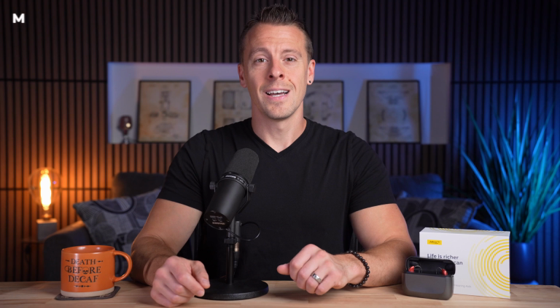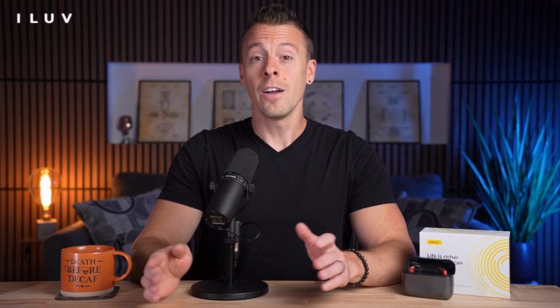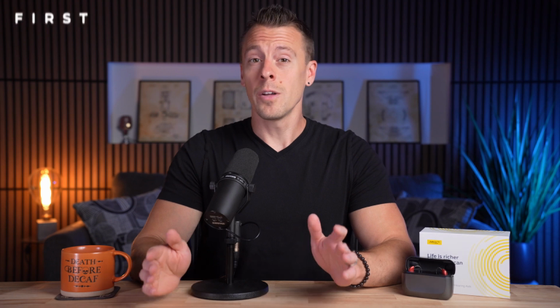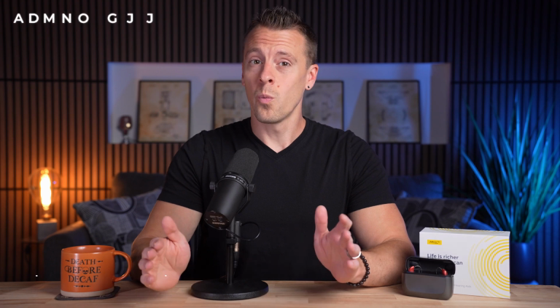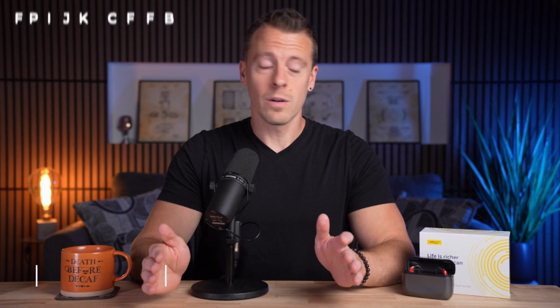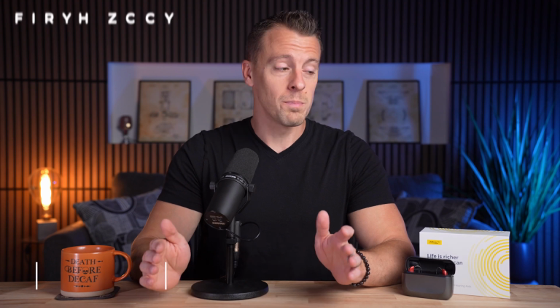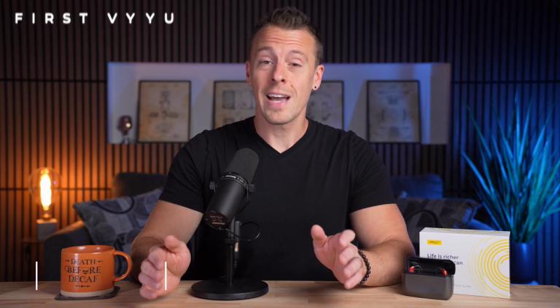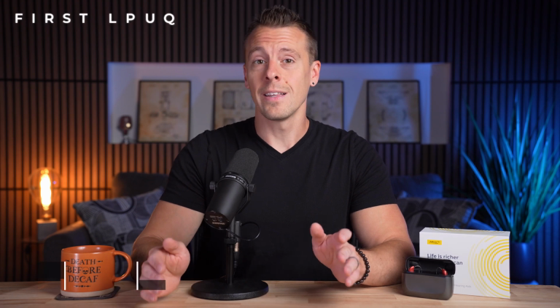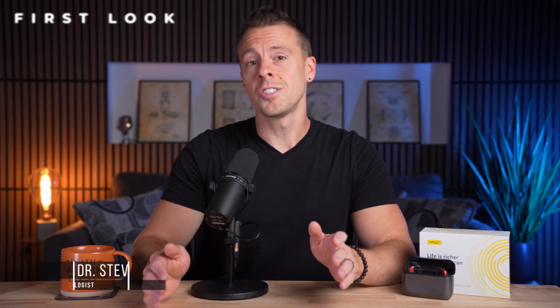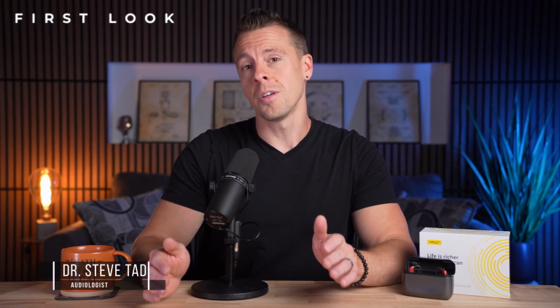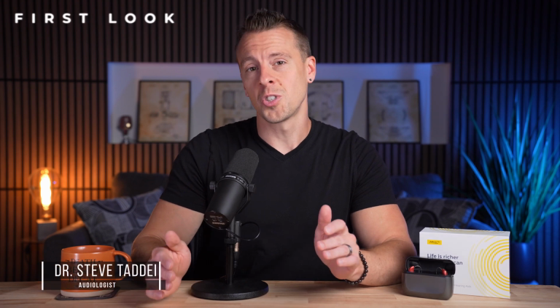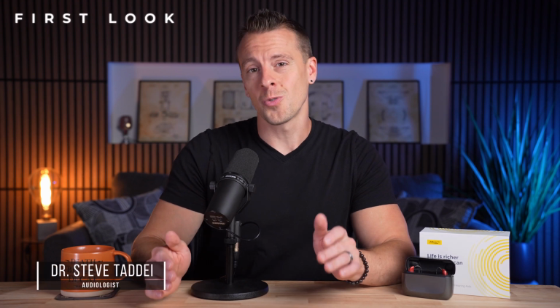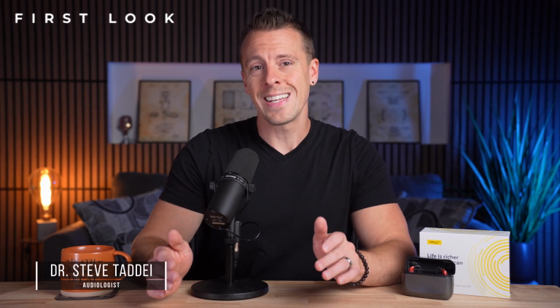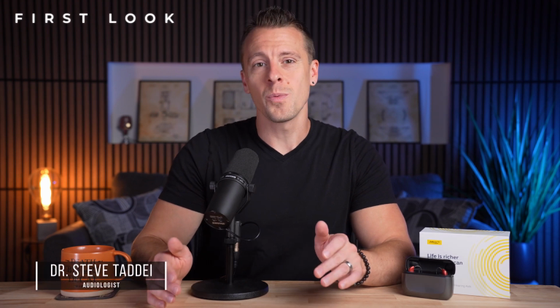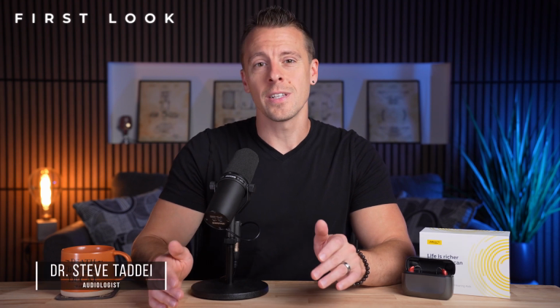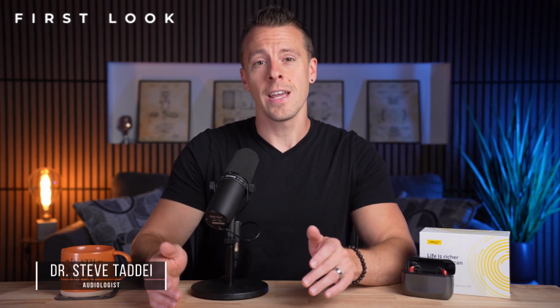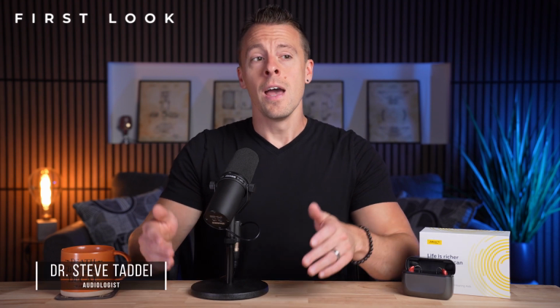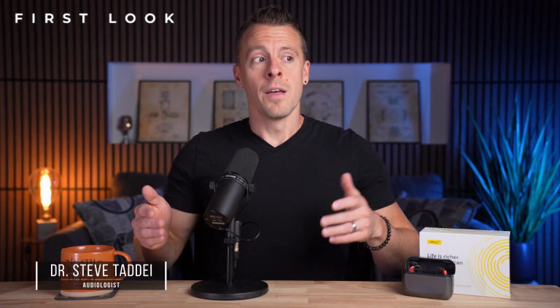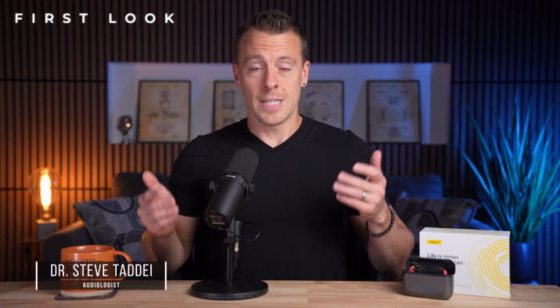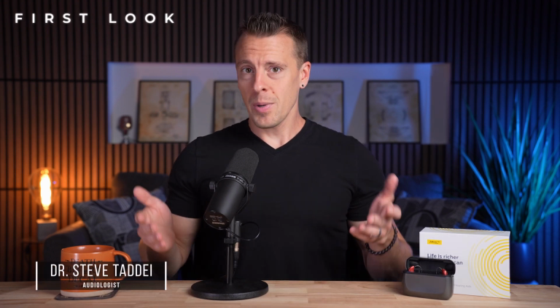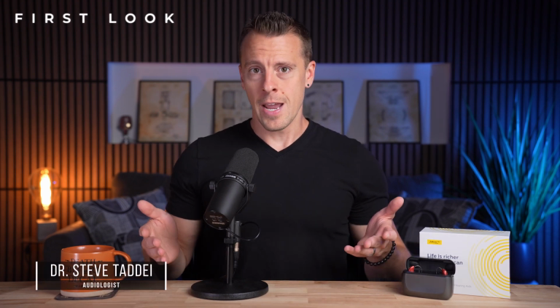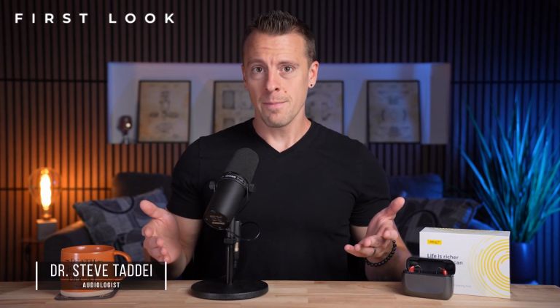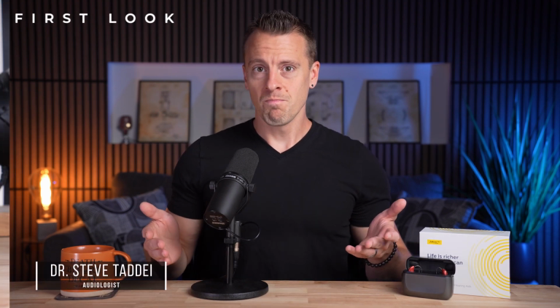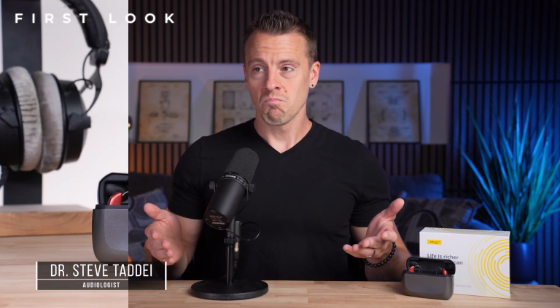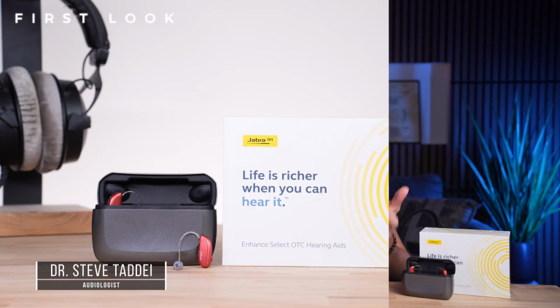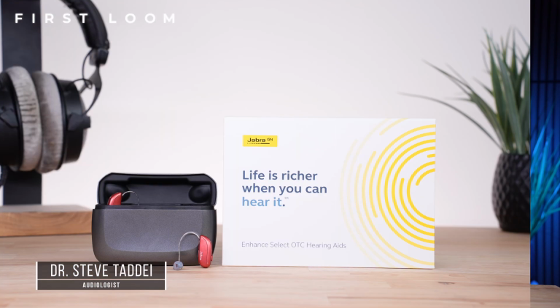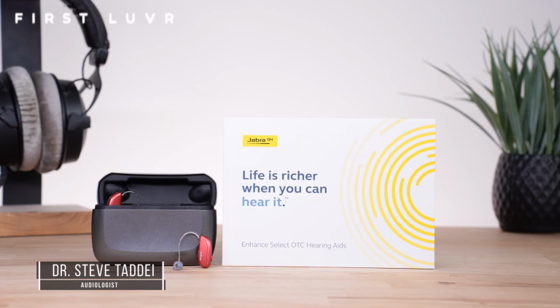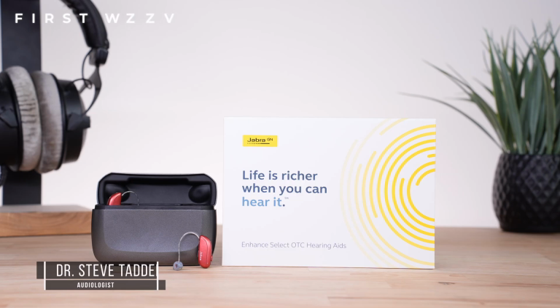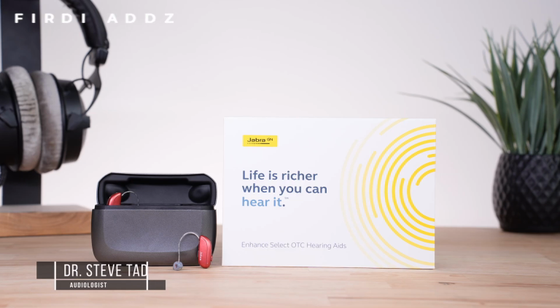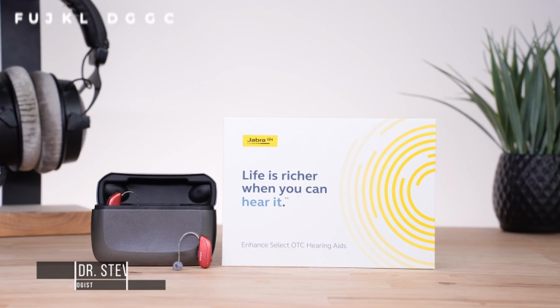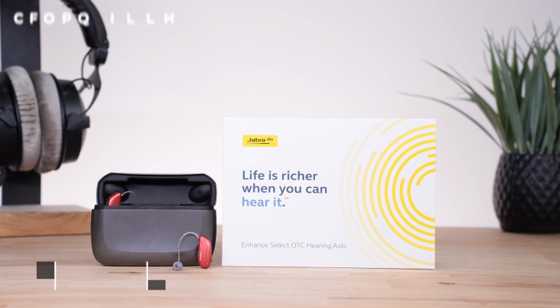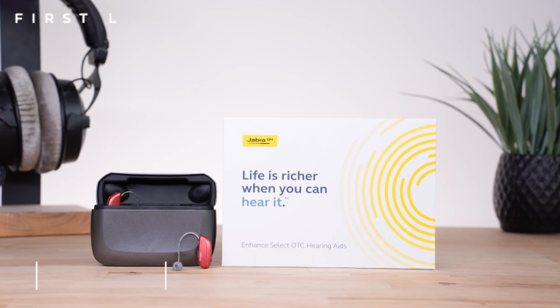Hi all and welcome back. Let's jump straight into it today. The topic at hand: Jobber Enhanced Select 700.